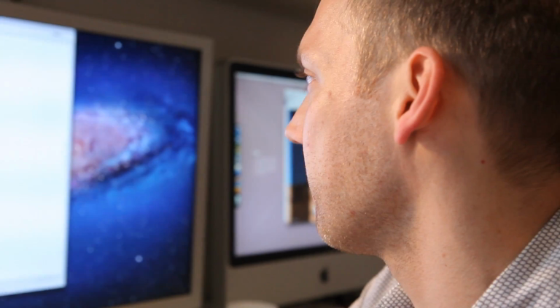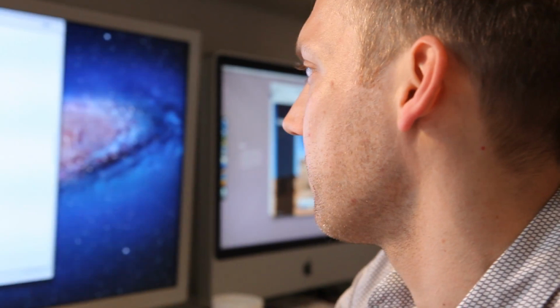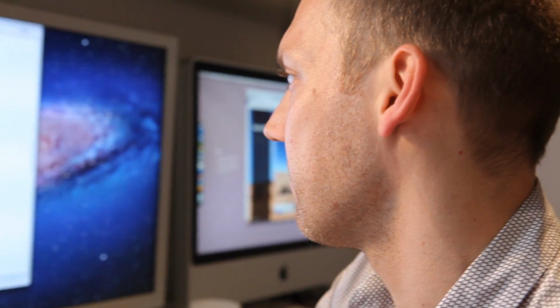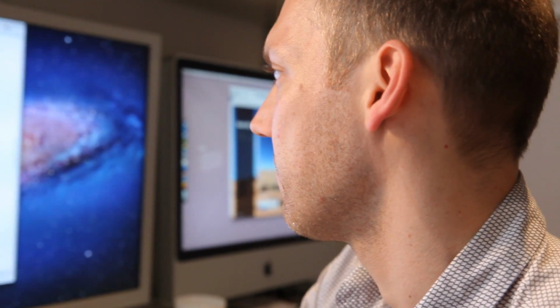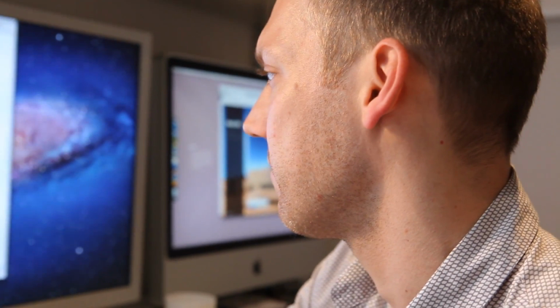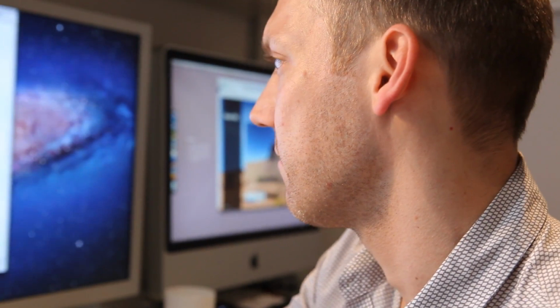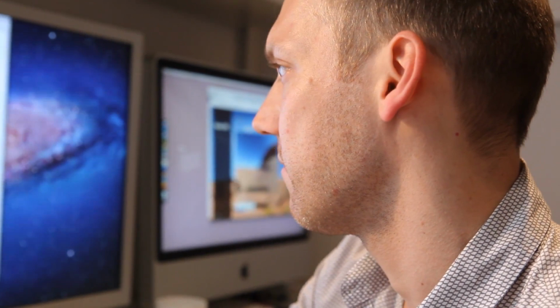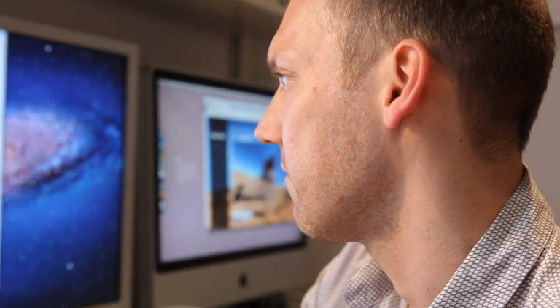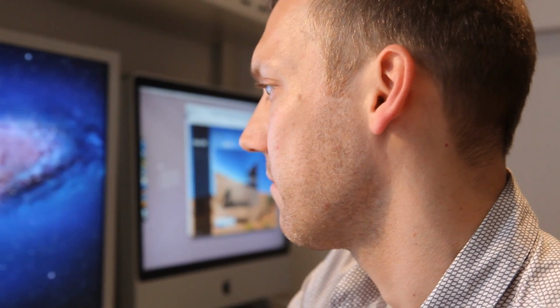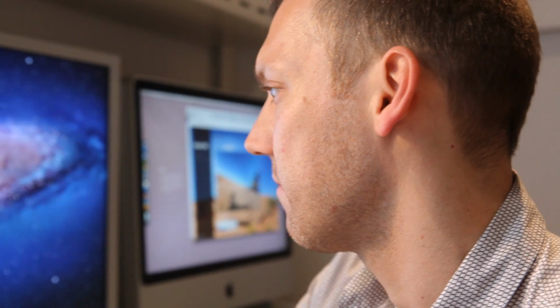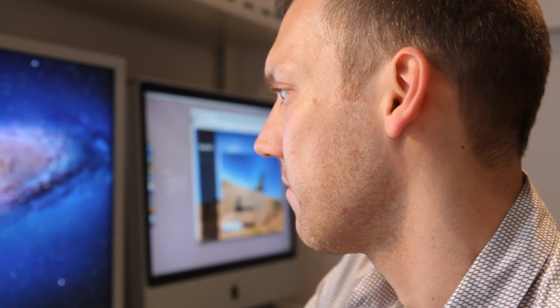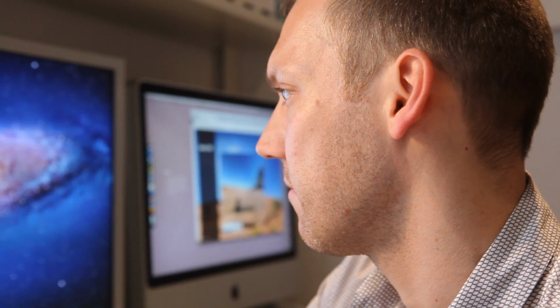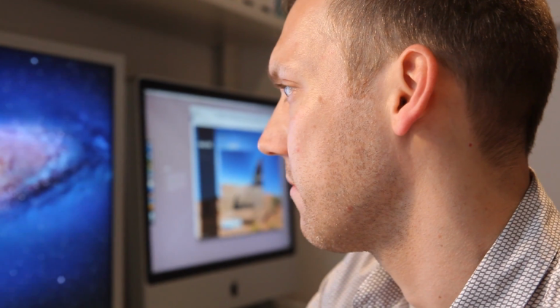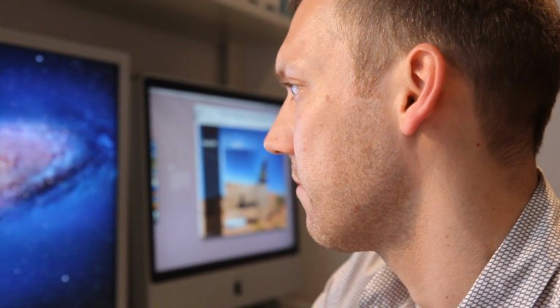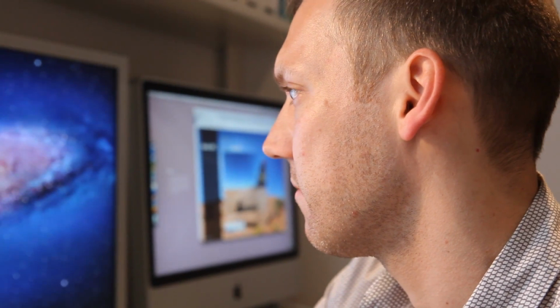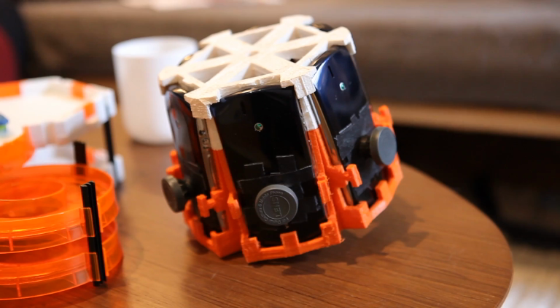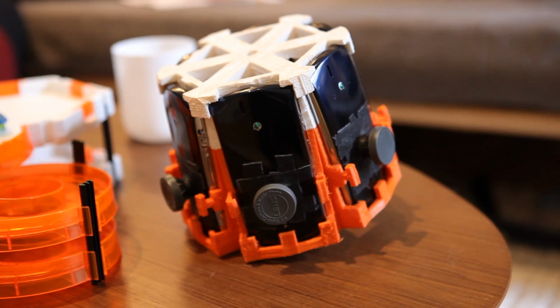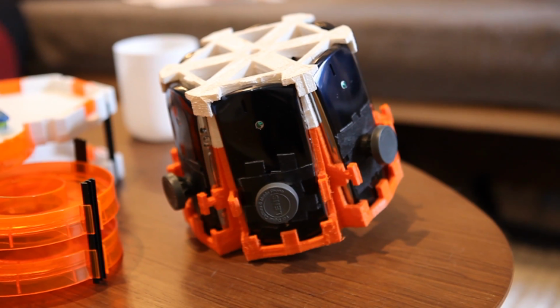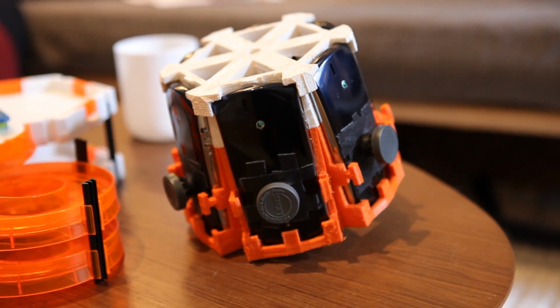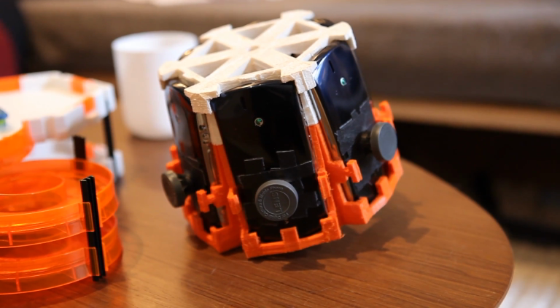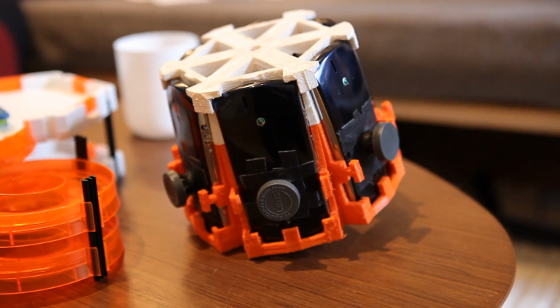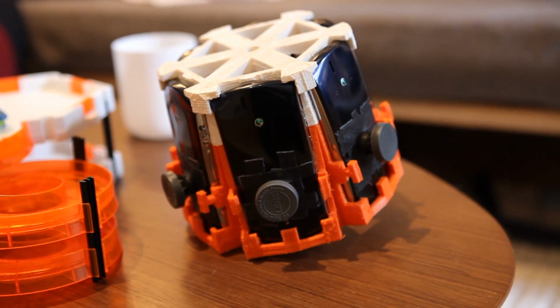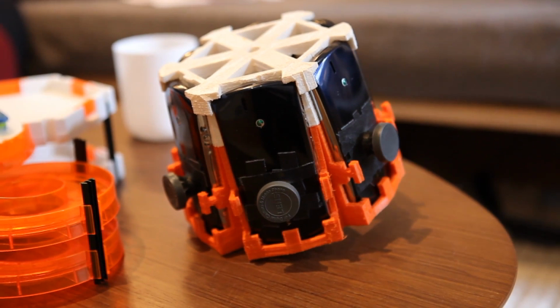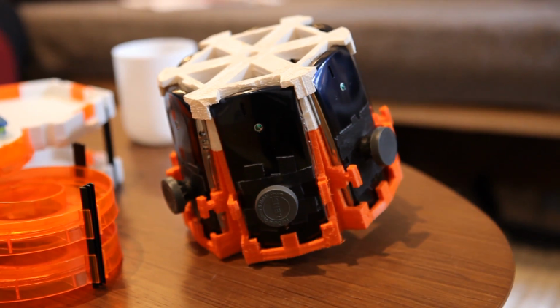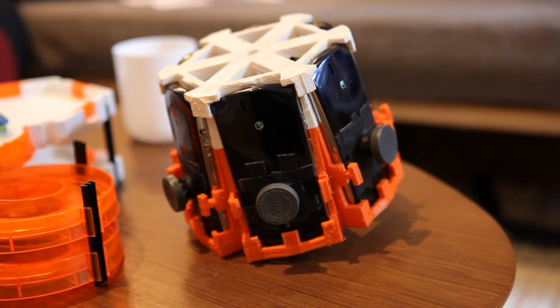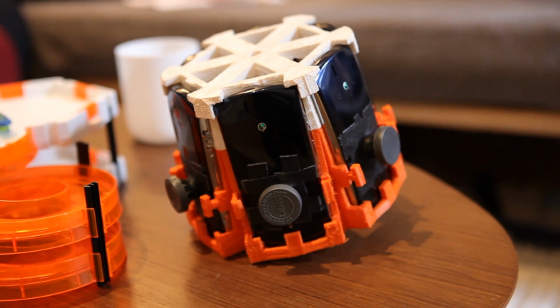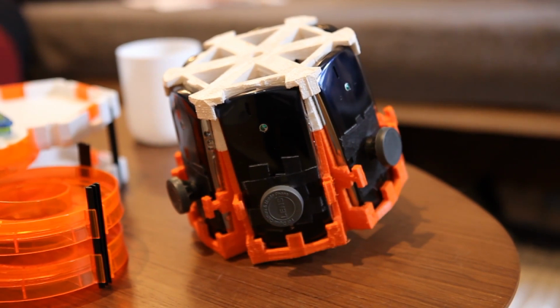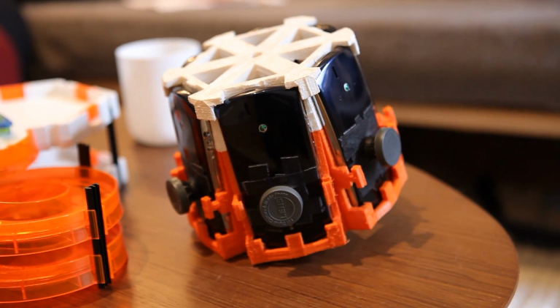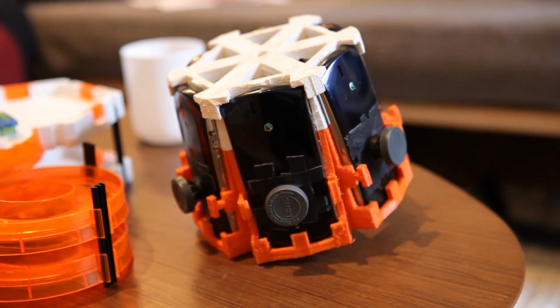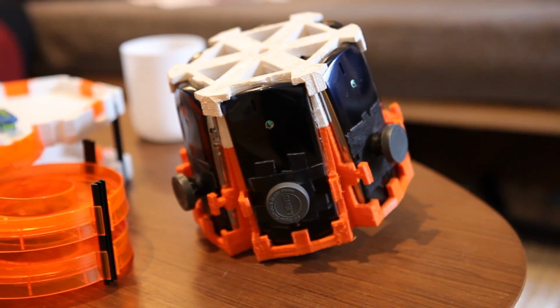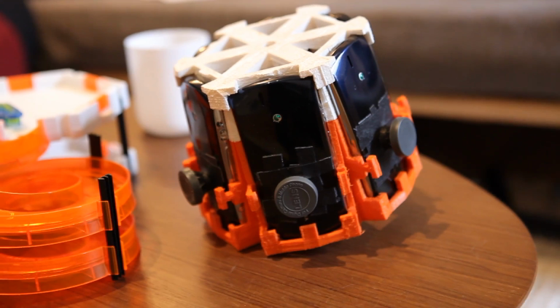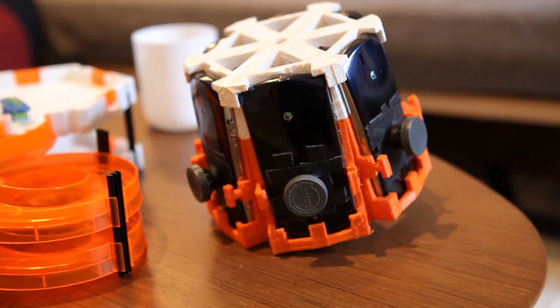My name is Daniel Finkler, I'm a software engineer. I live in New York City. This is the rig of the phones — it was designed and built by Jurgen, the photographer.